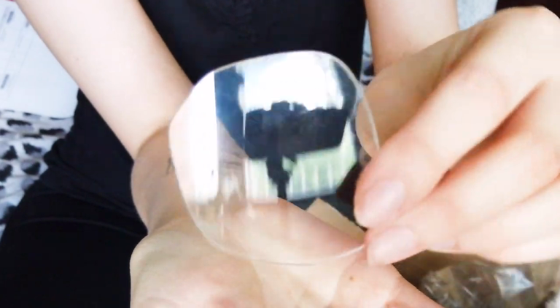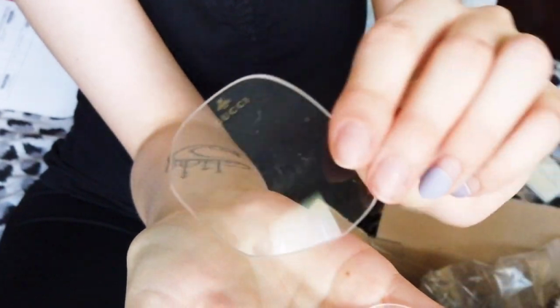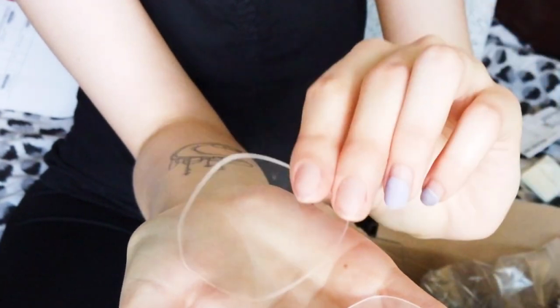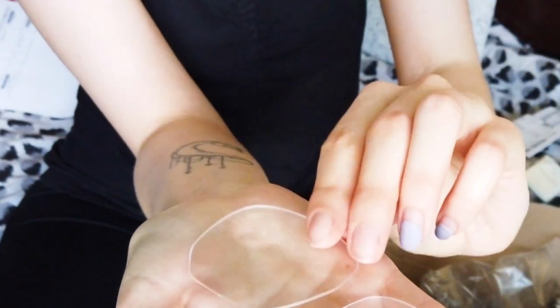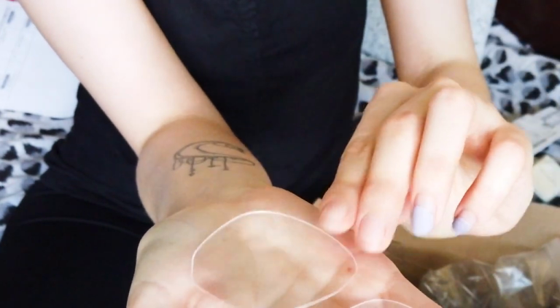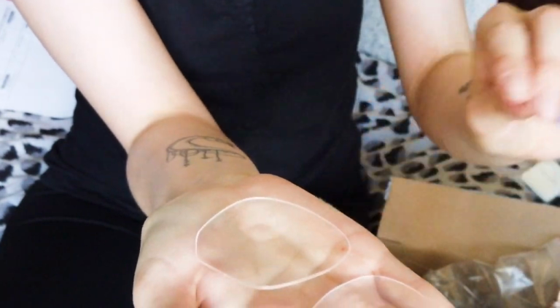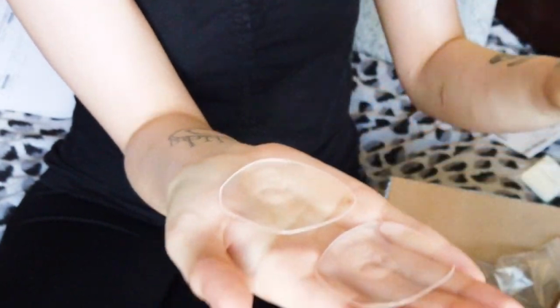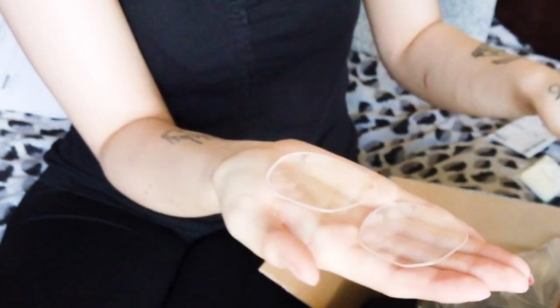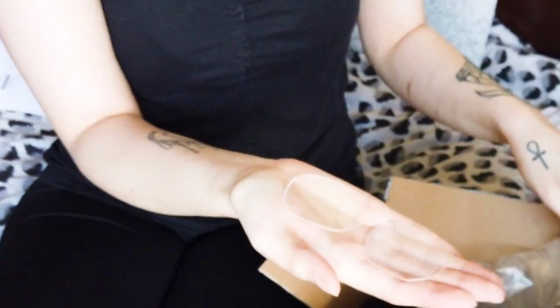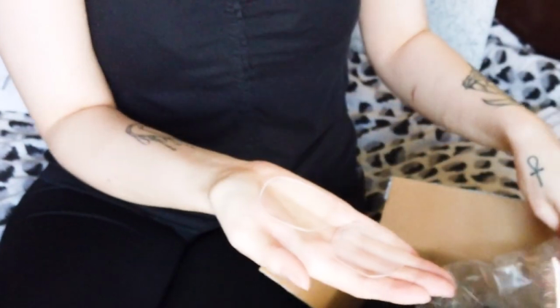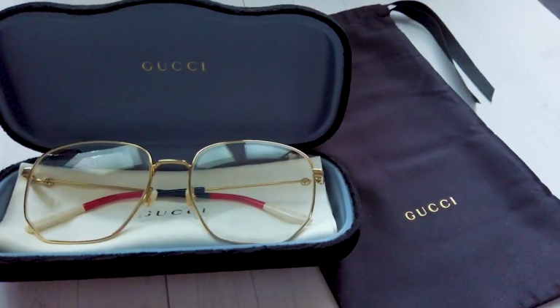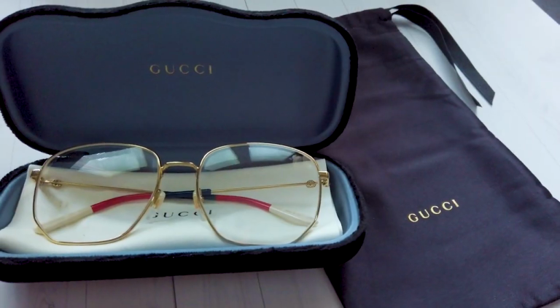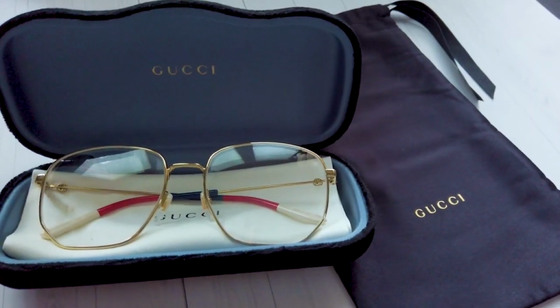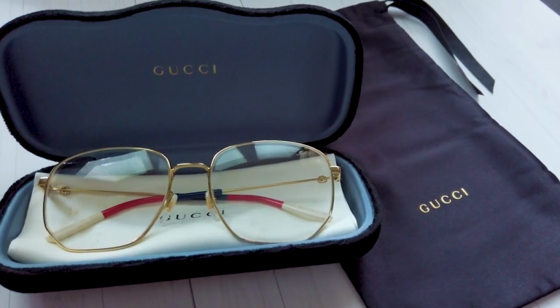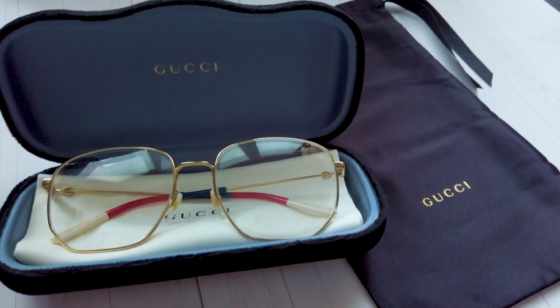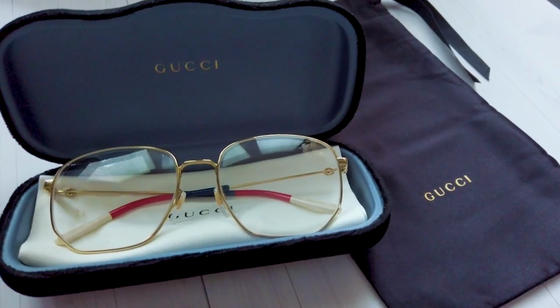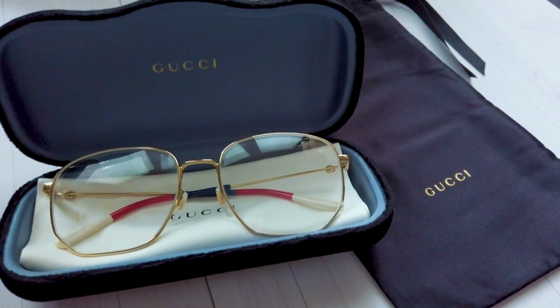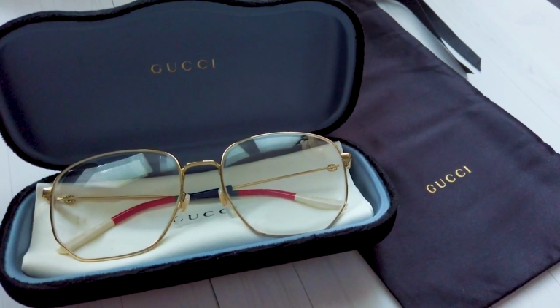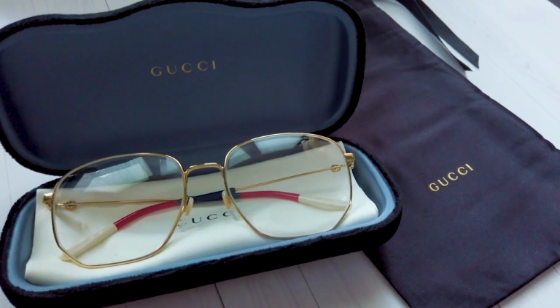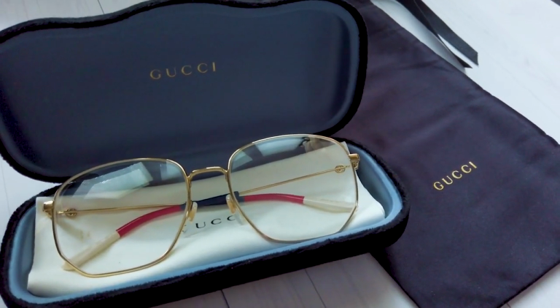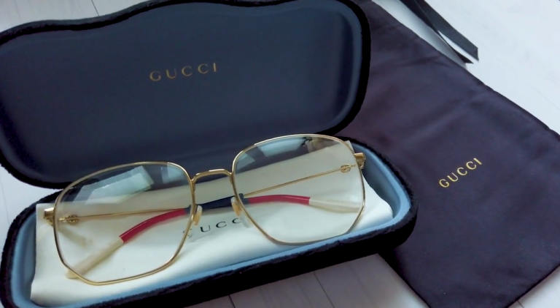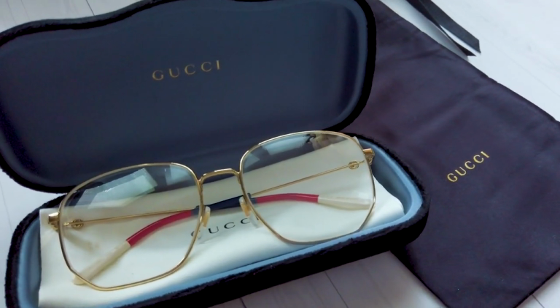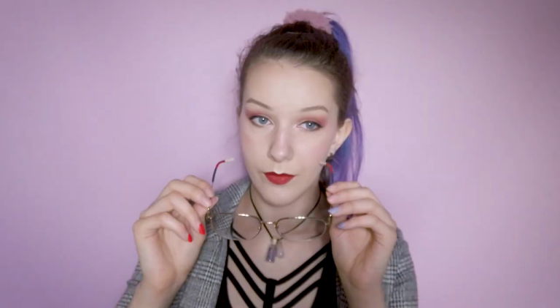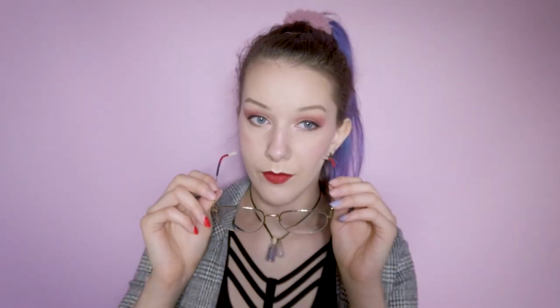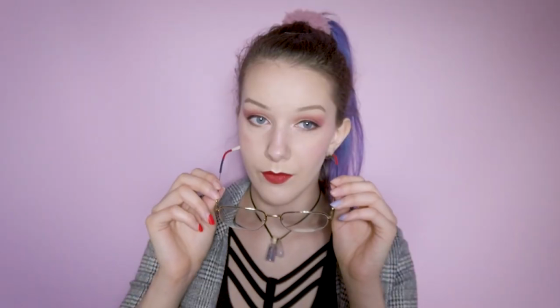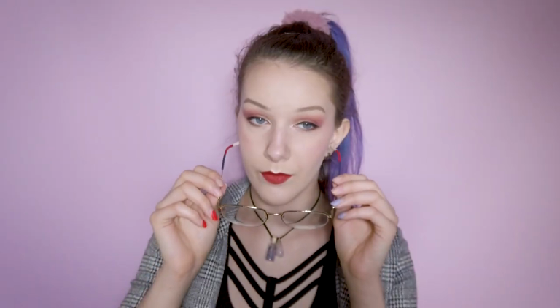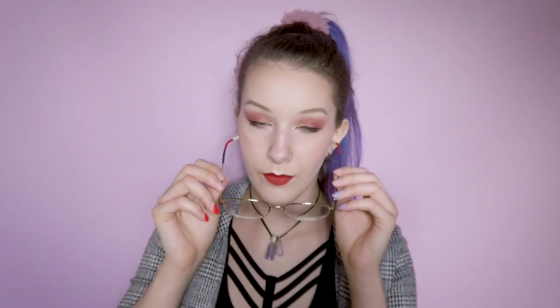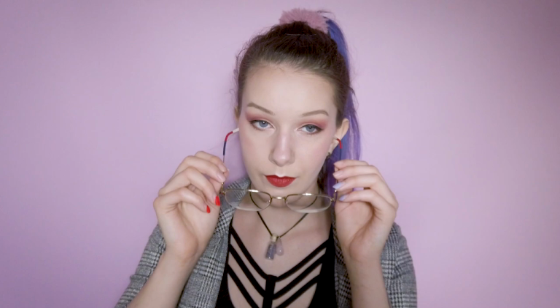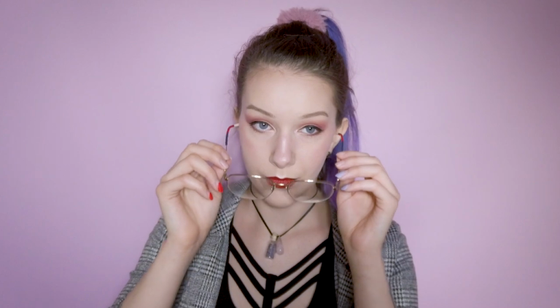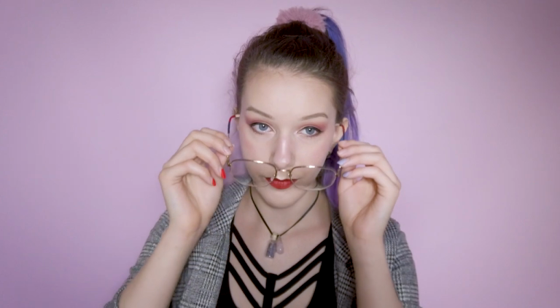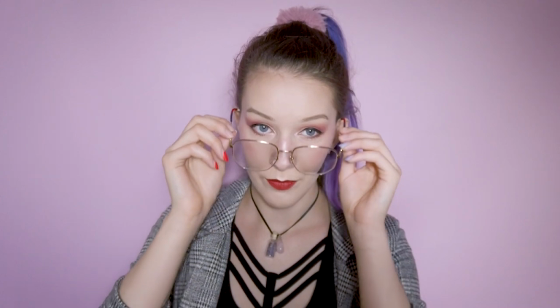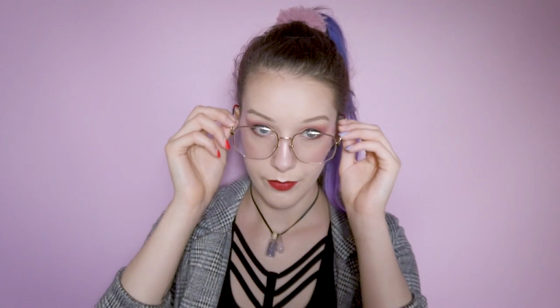I really like these glasses. They are very subtle, very classy. I am very happy I got them.